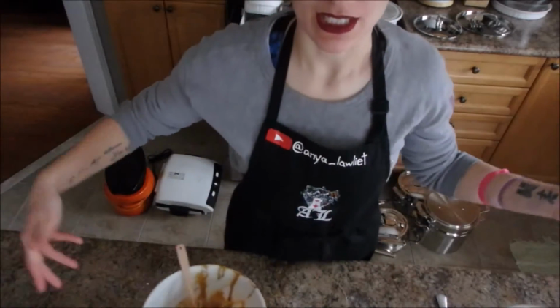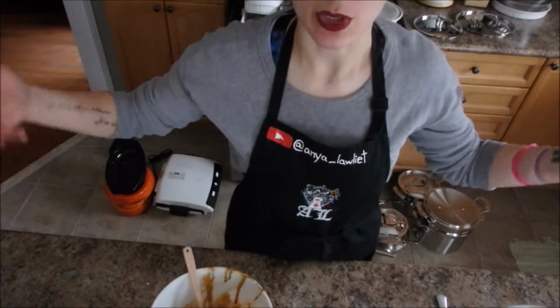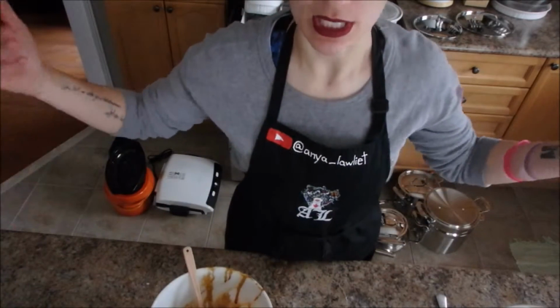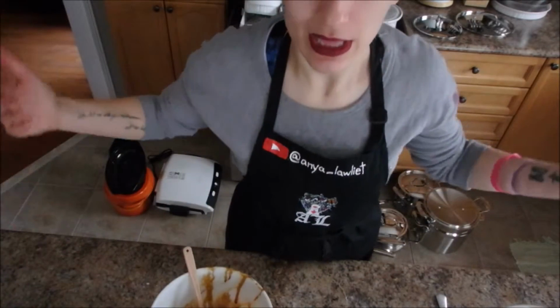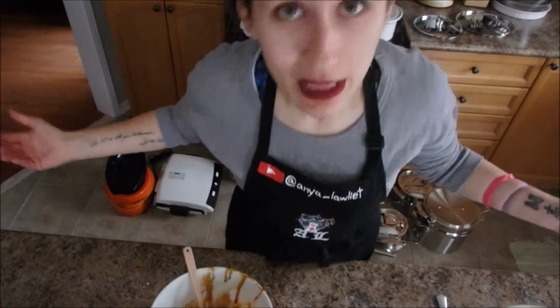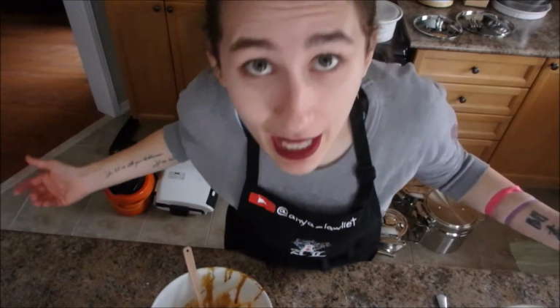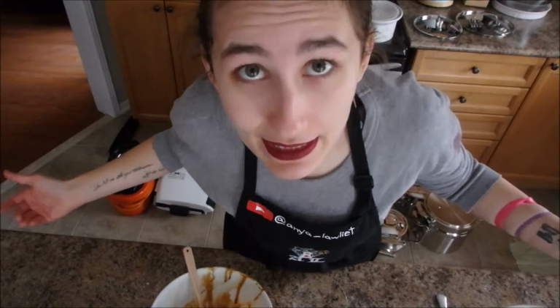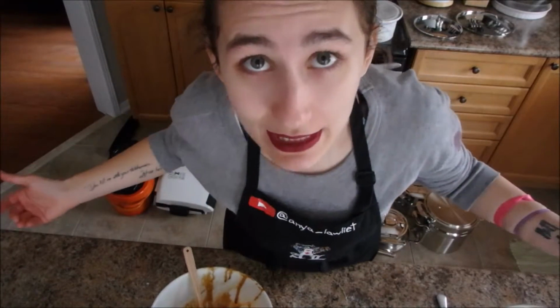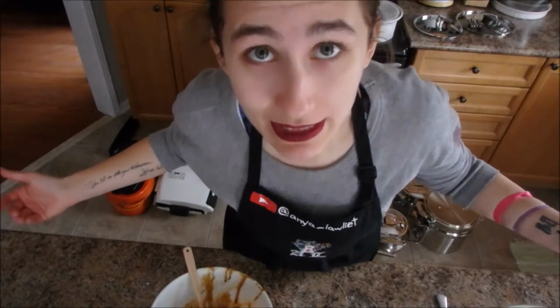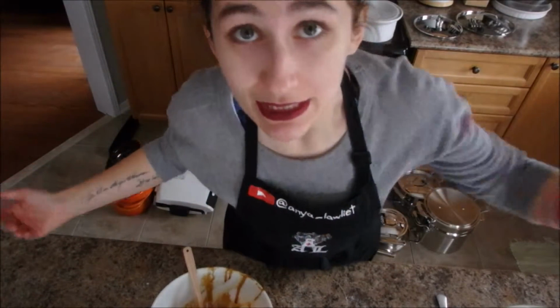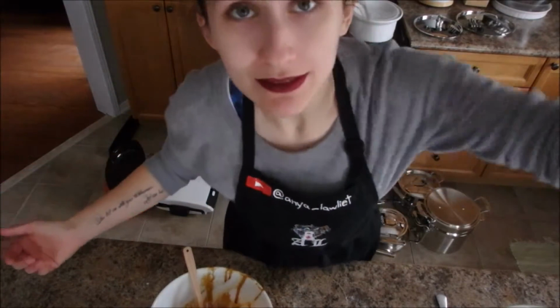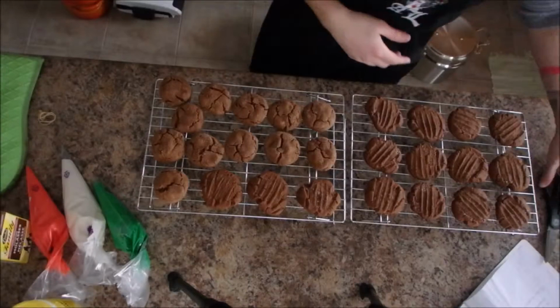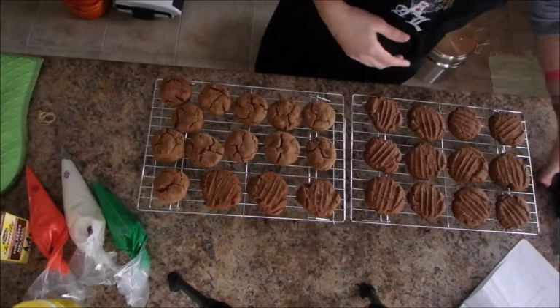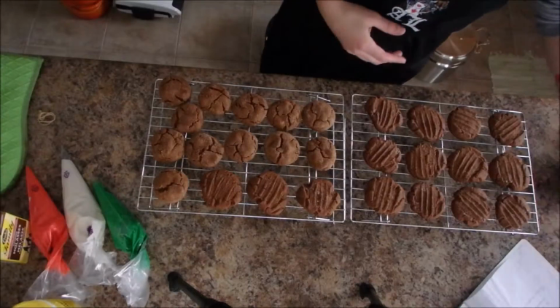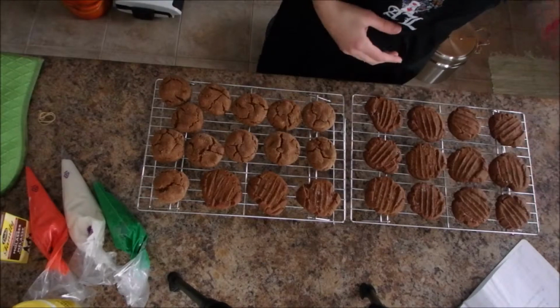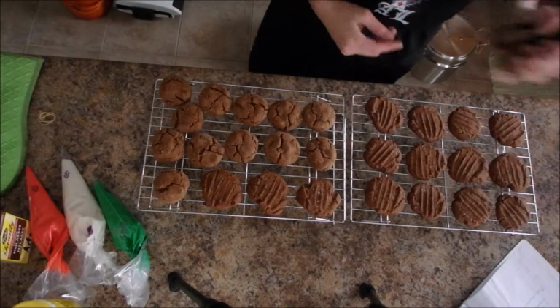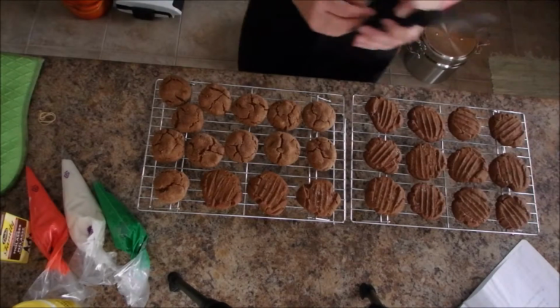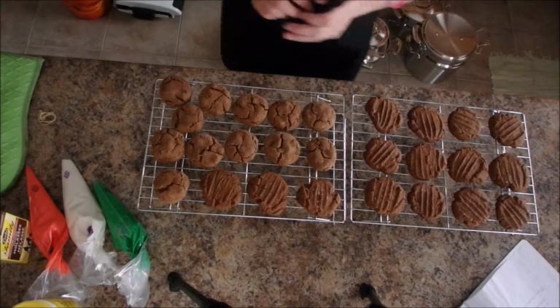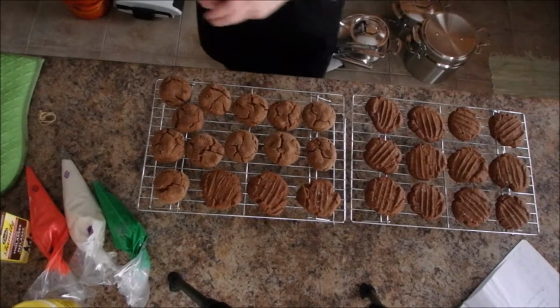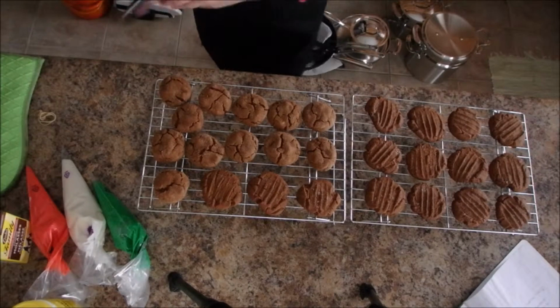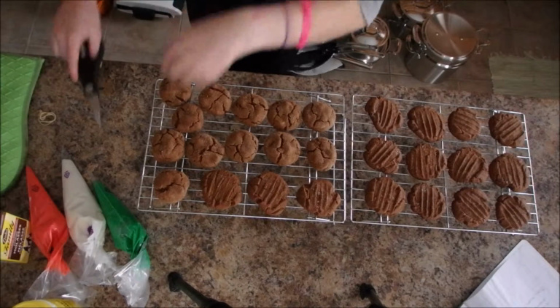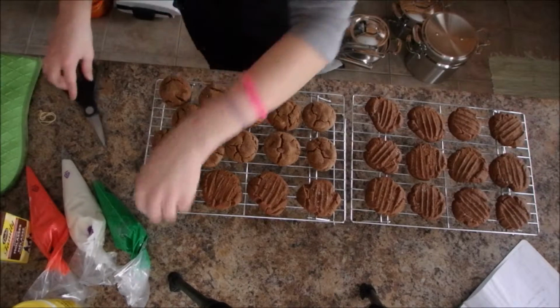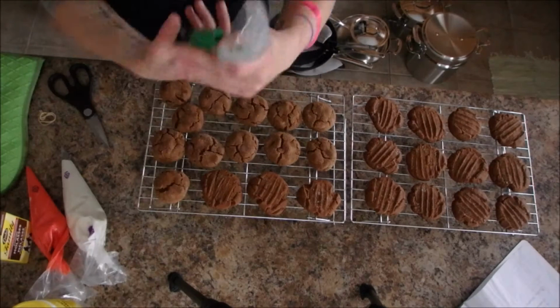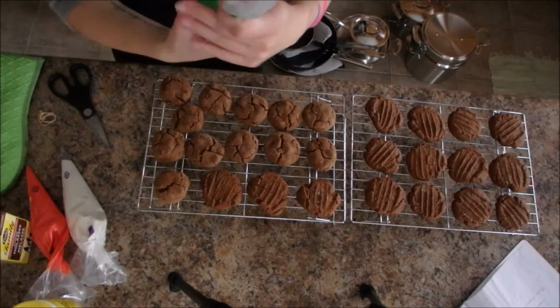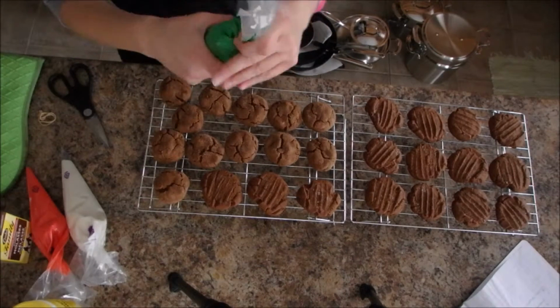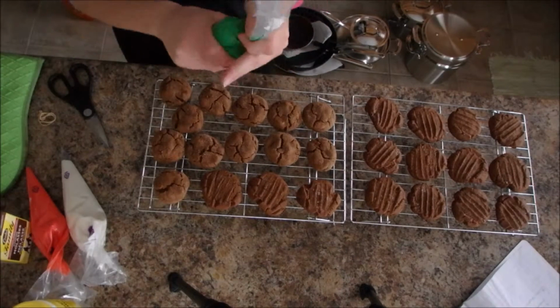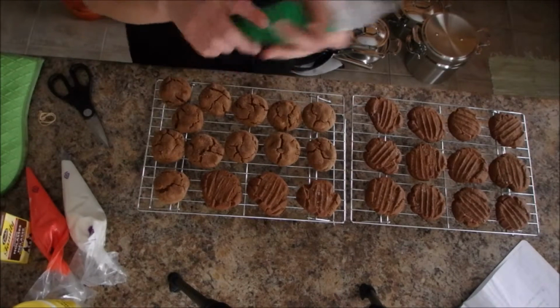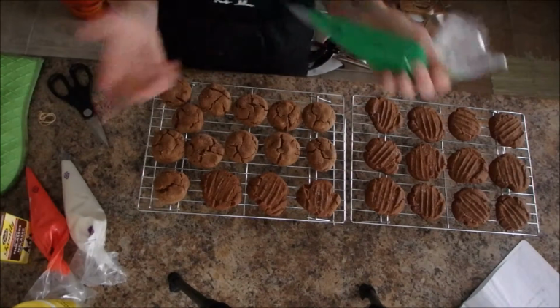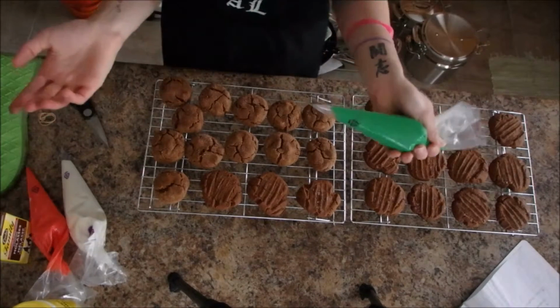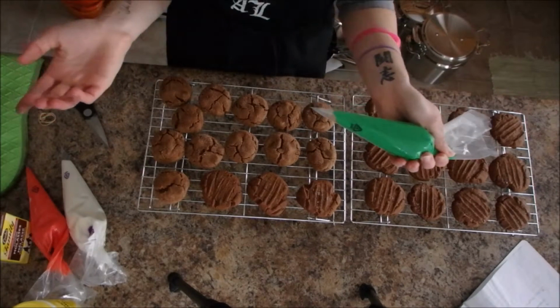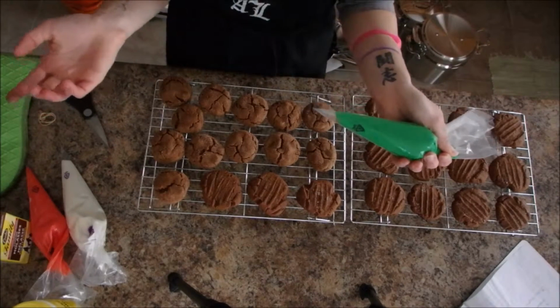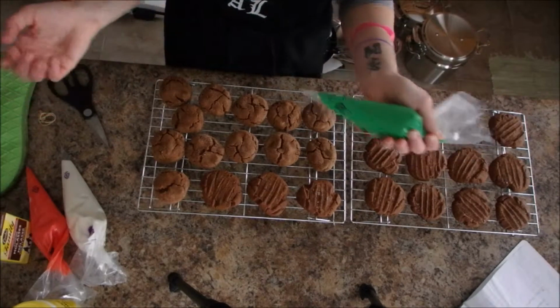In the meantime, there is lots to clean. While these guys were in the oven, I just made some icing and we're just going to decorate them now.